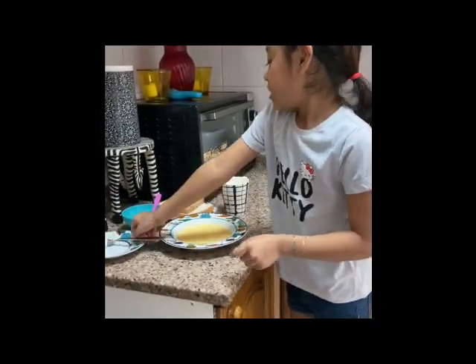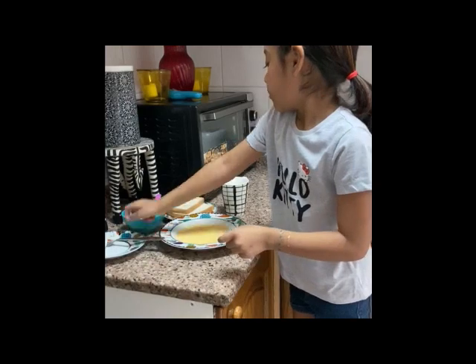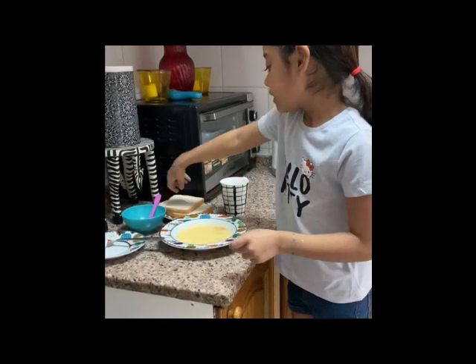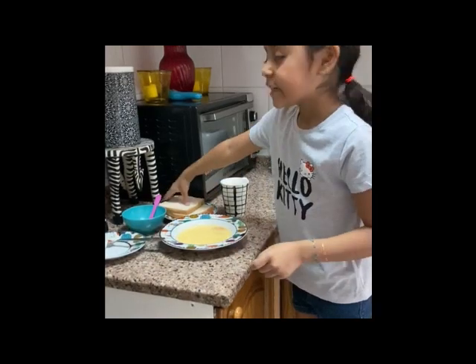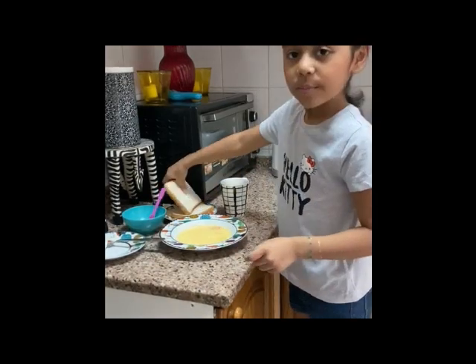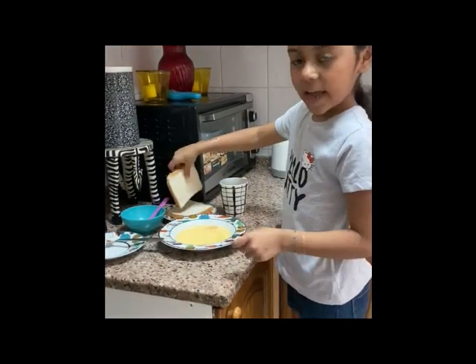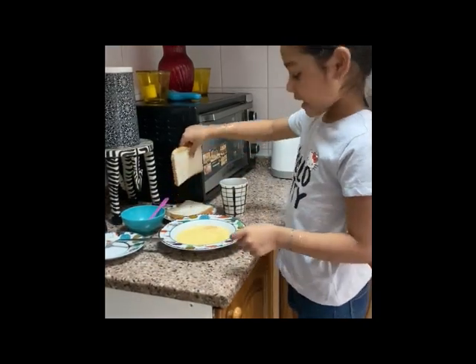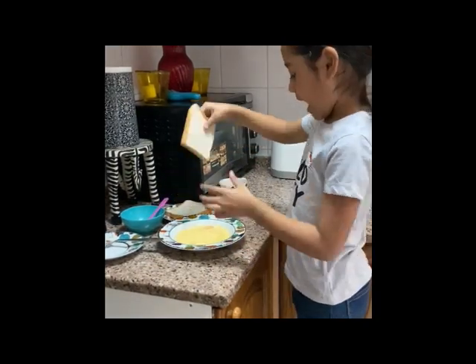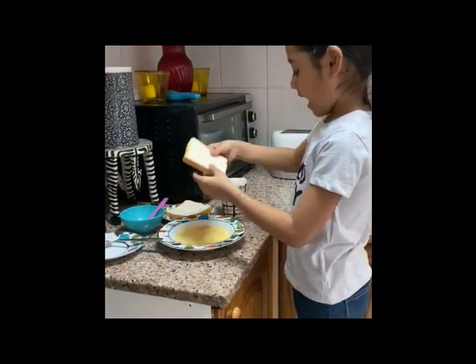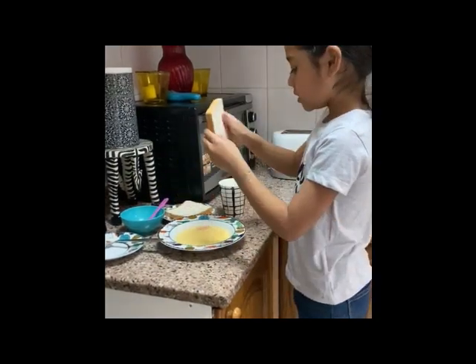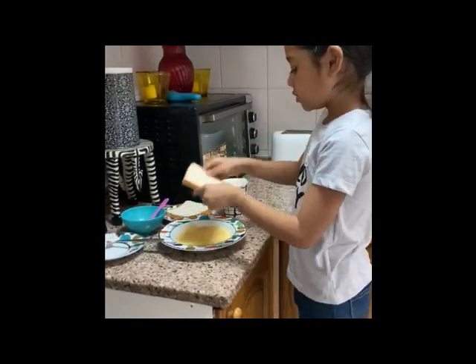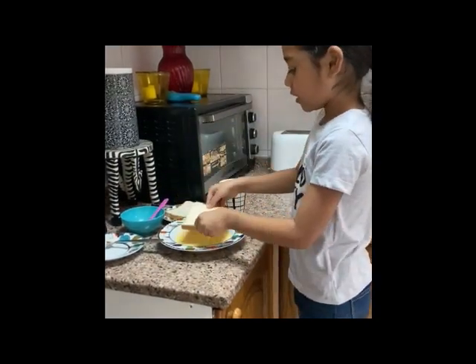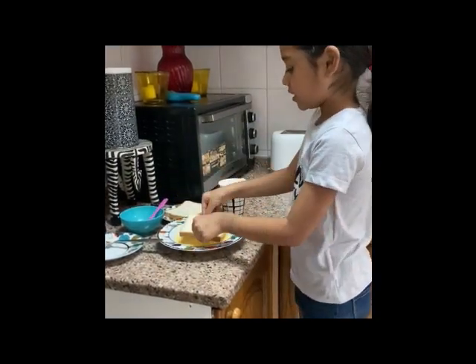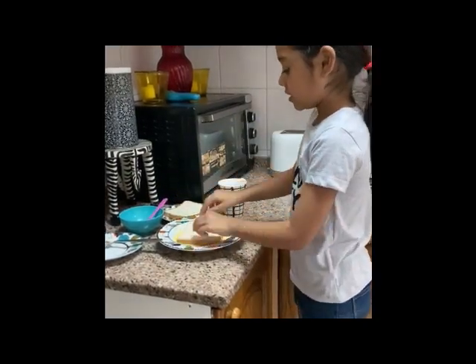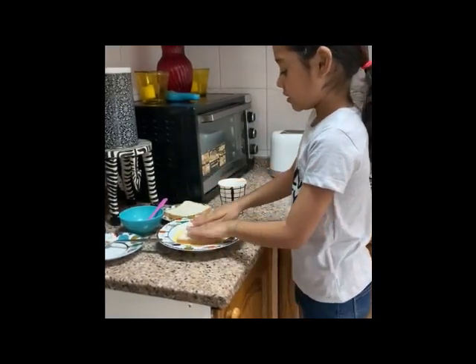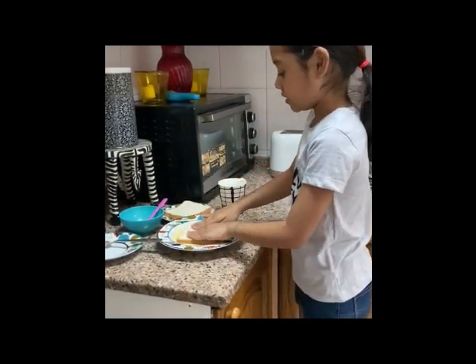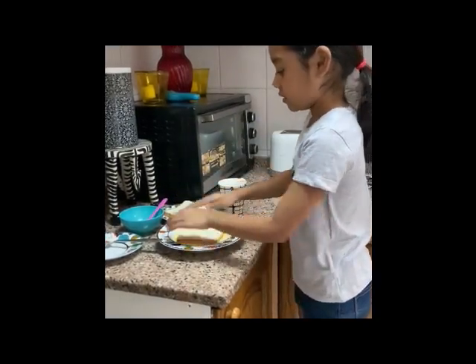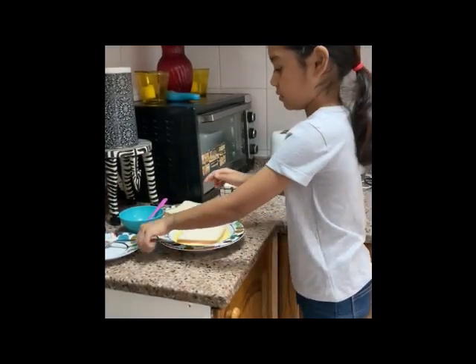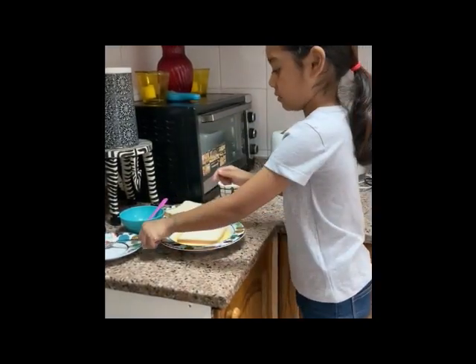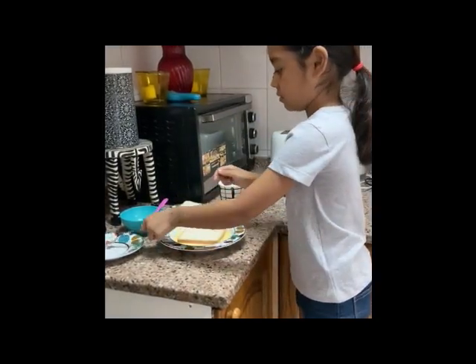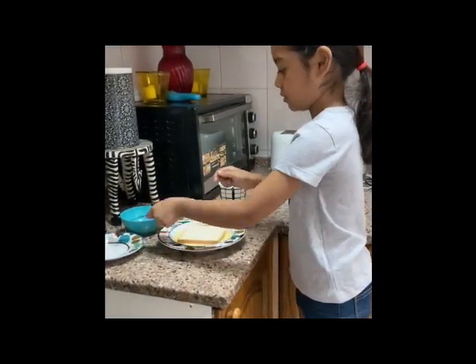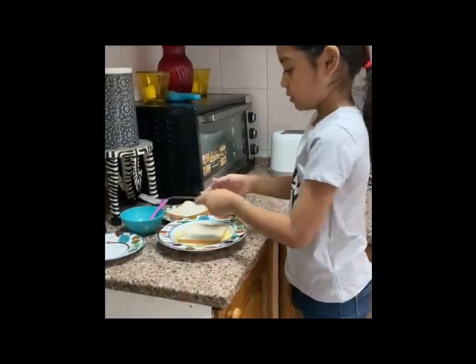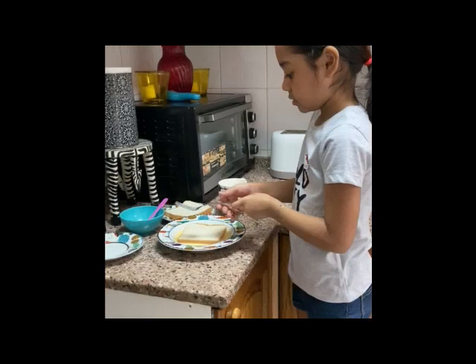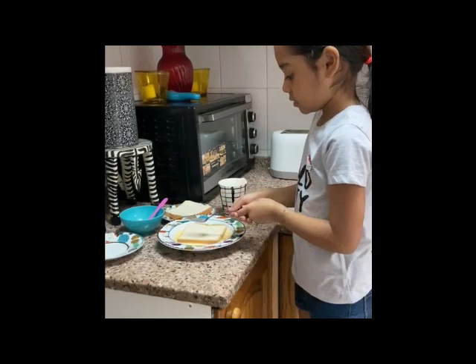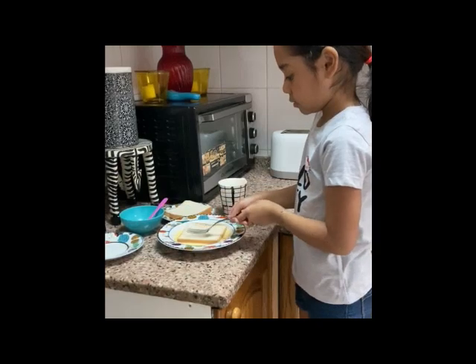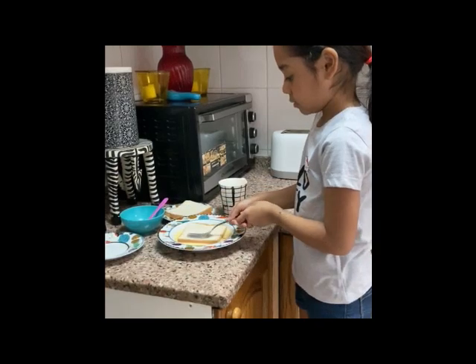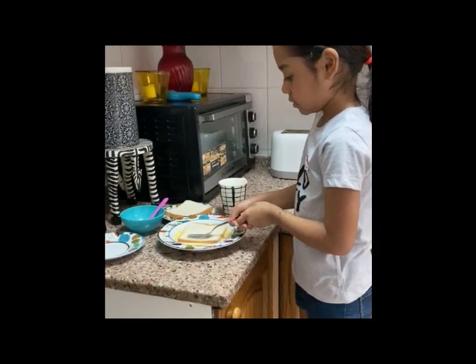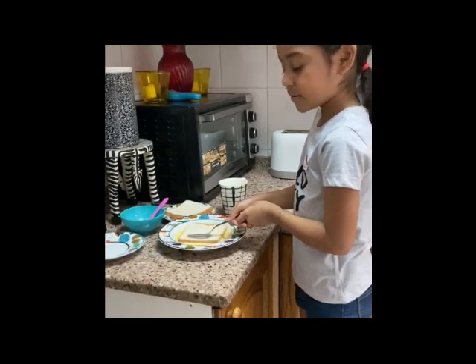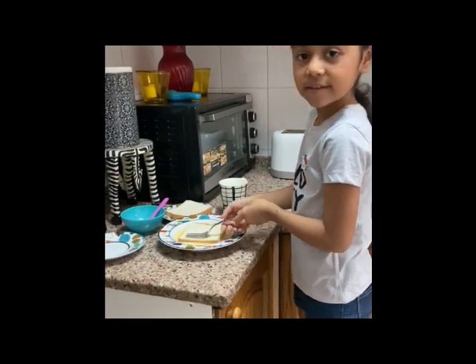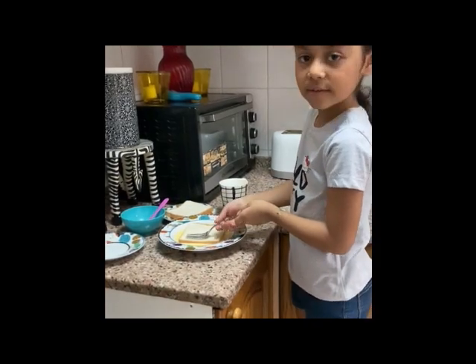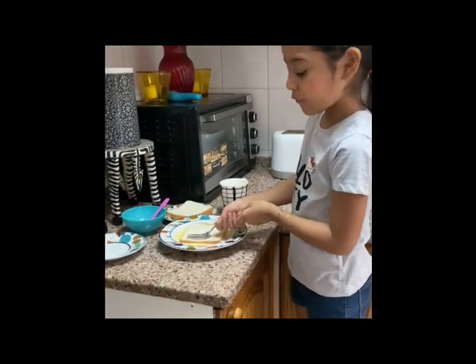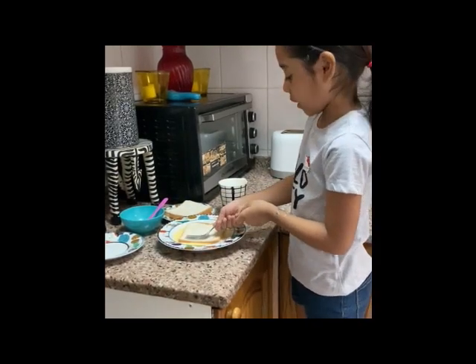And now we're going to whisk with the fork. We'll take the bread and soak it. Squeeze it with the fork.